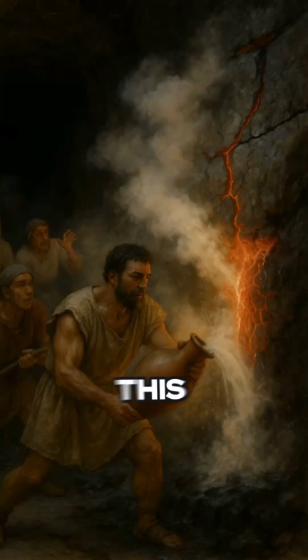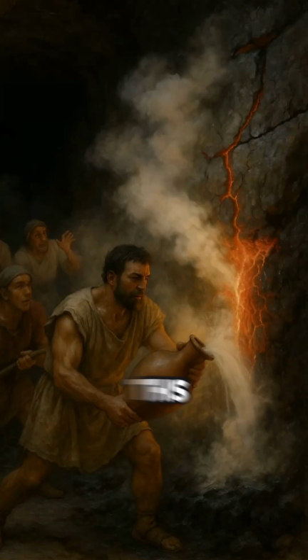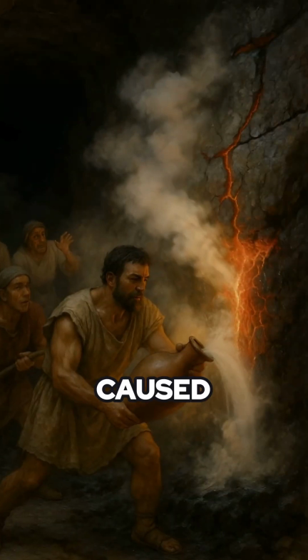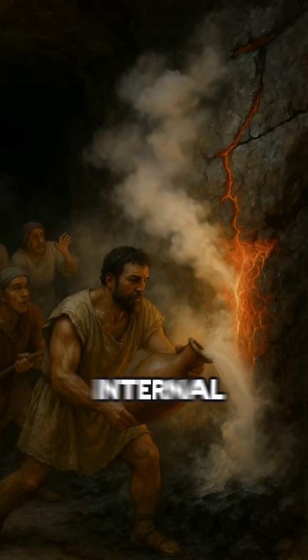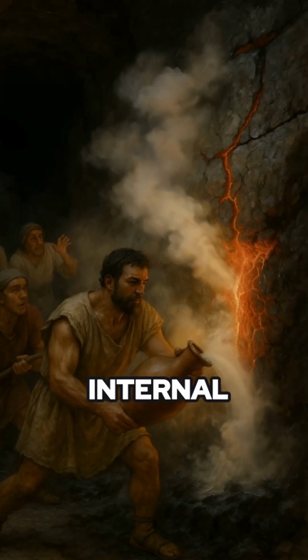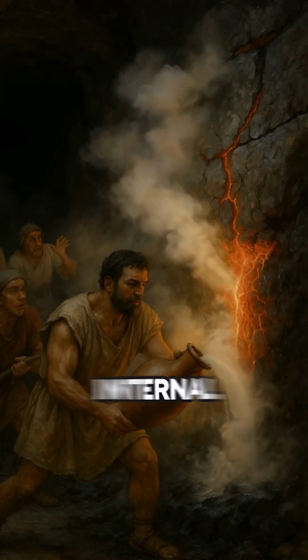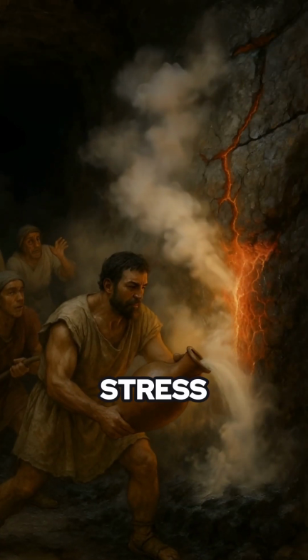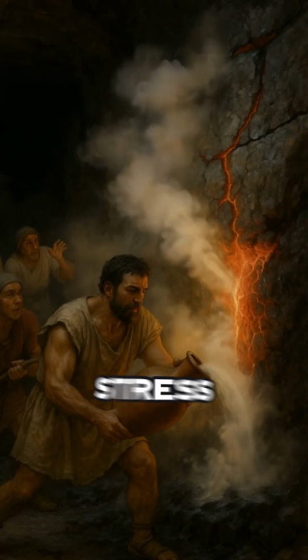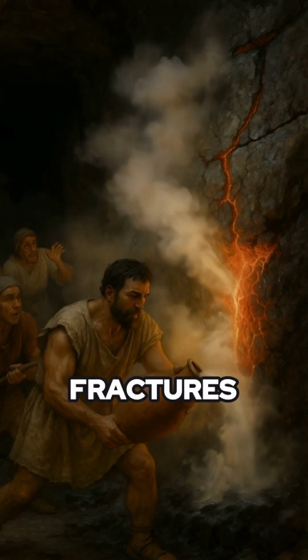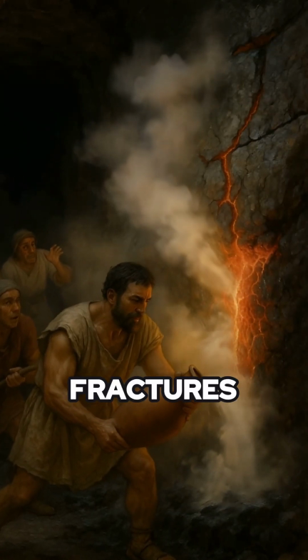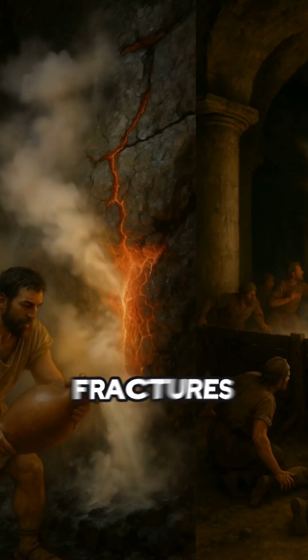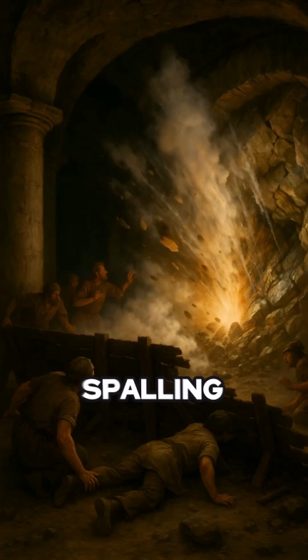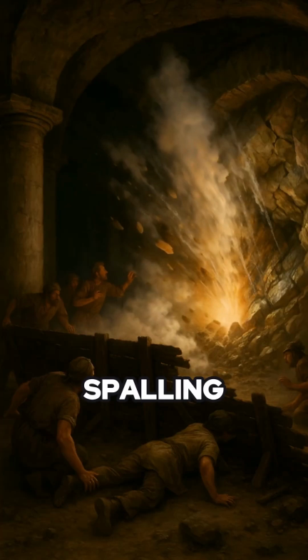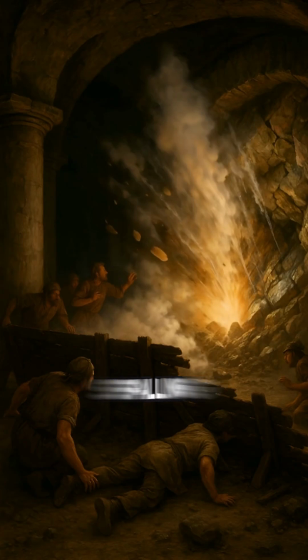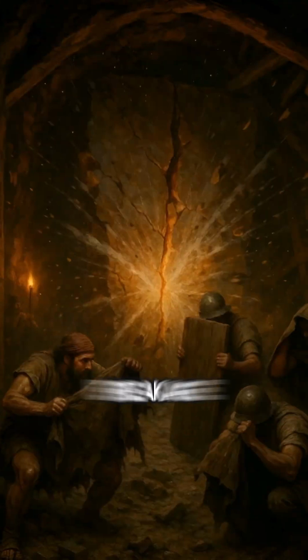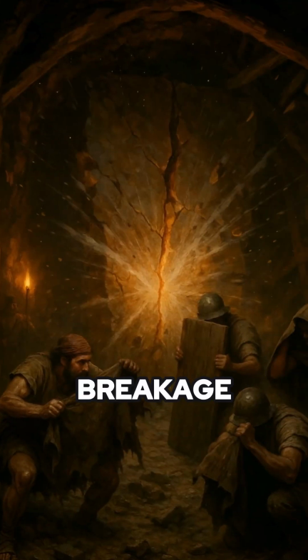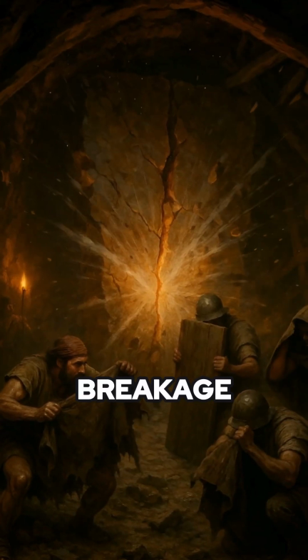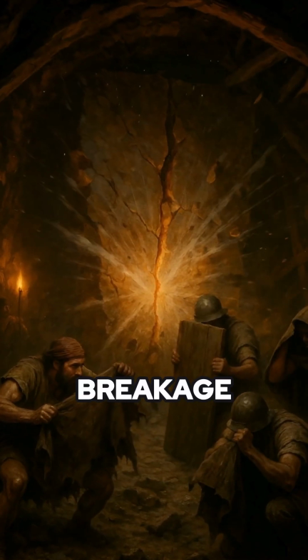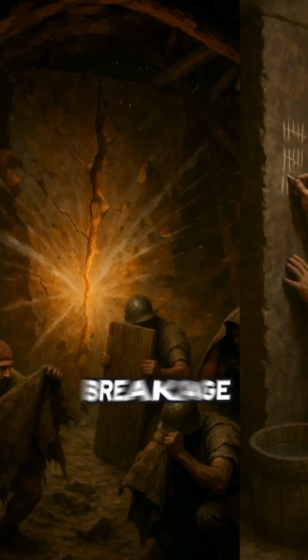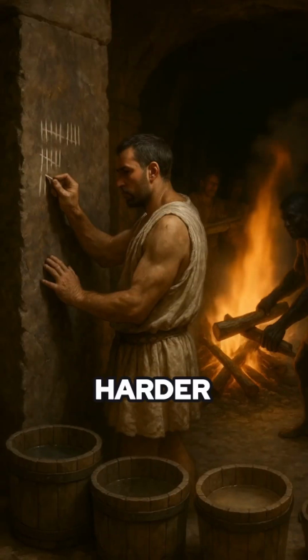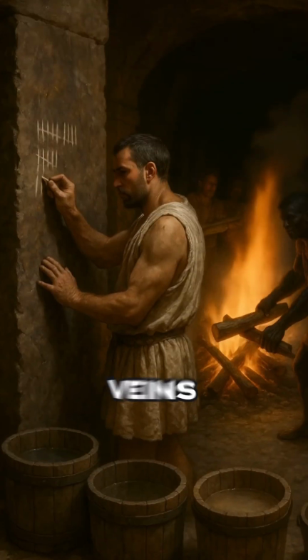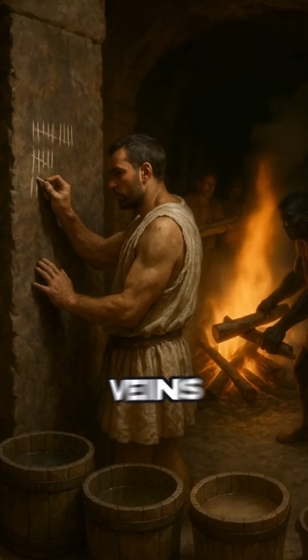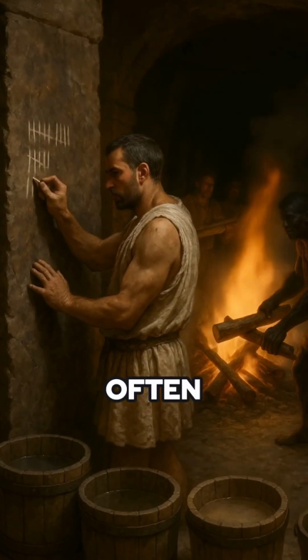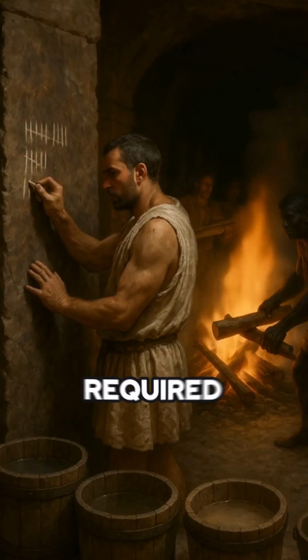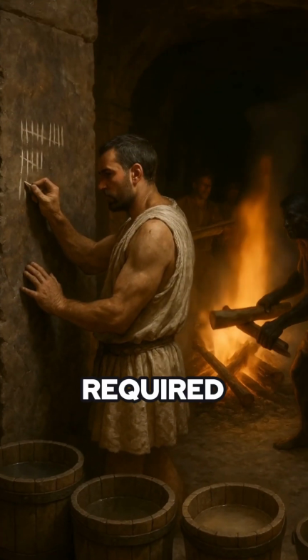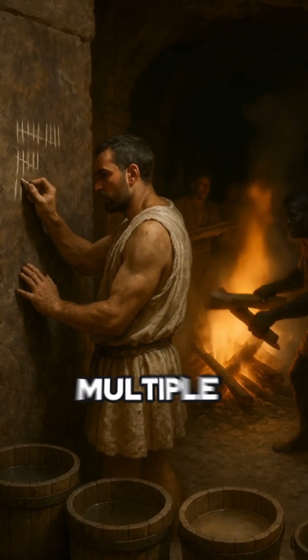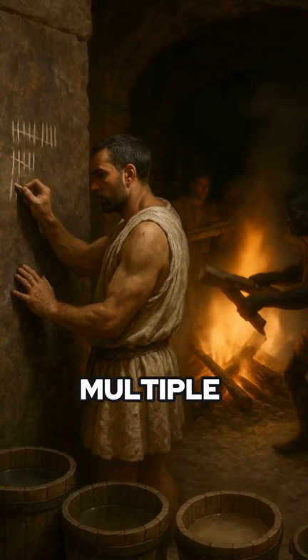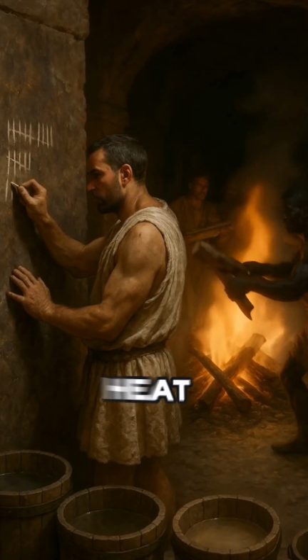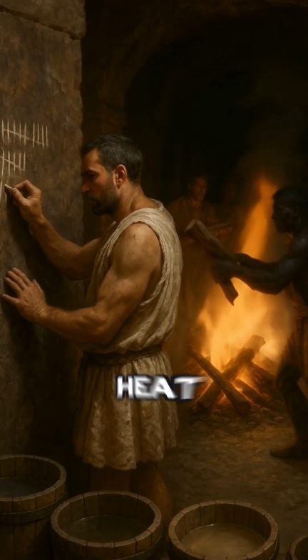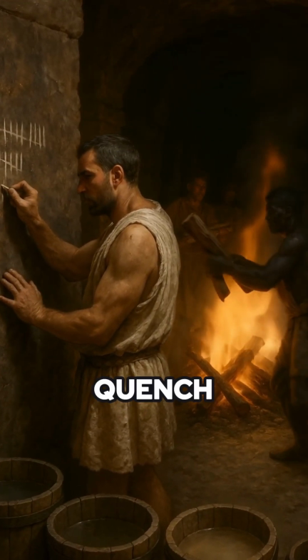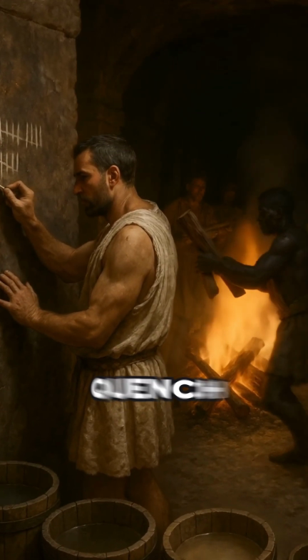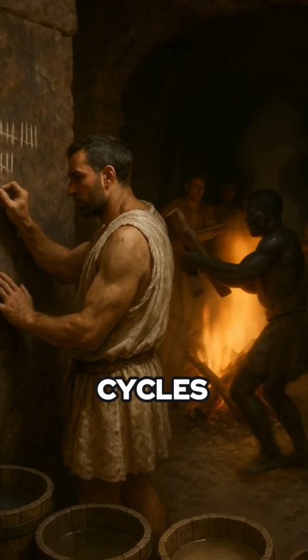This caused internal stress fractures, spalling, and breakage. Harder veins often required multiple heat-quench cycles.